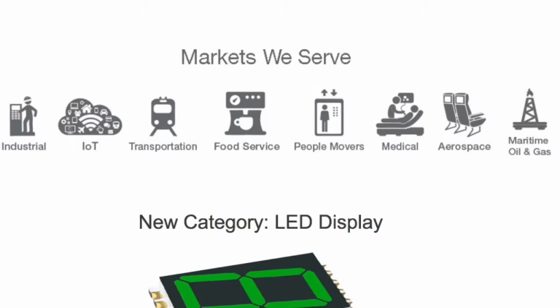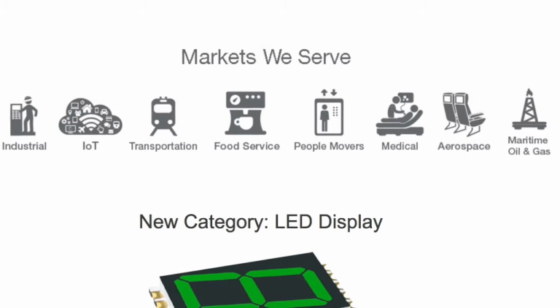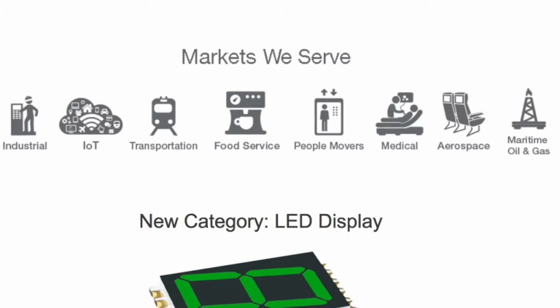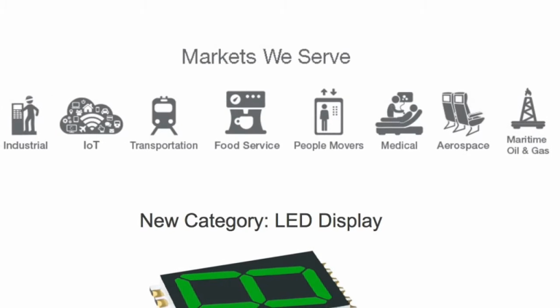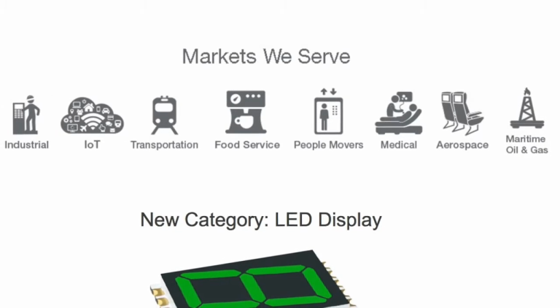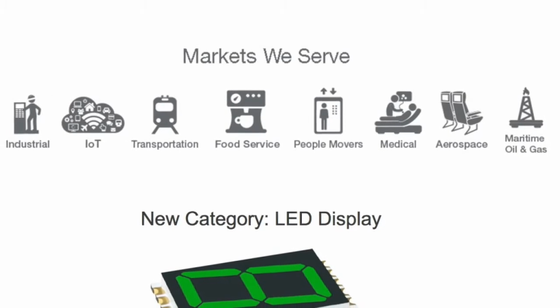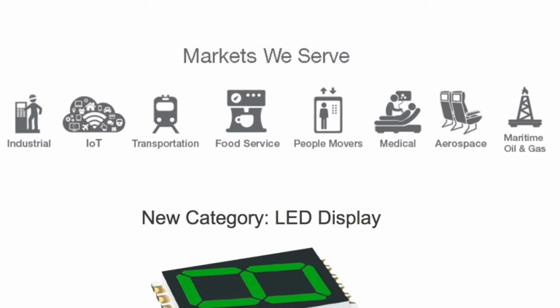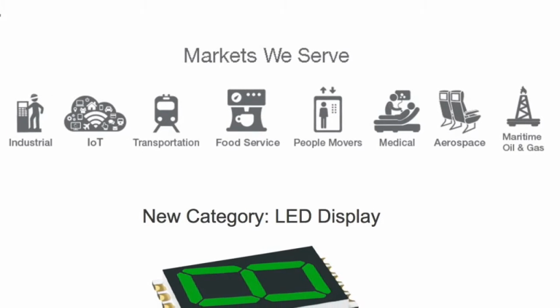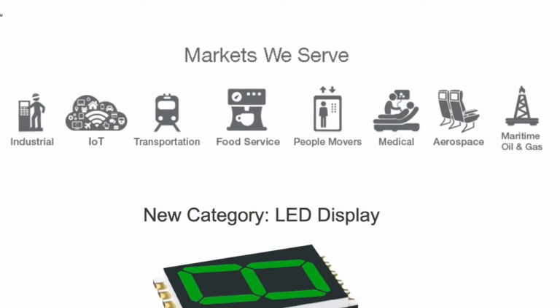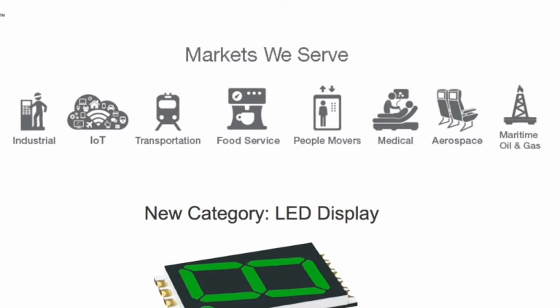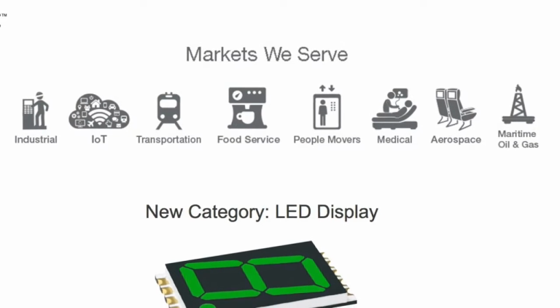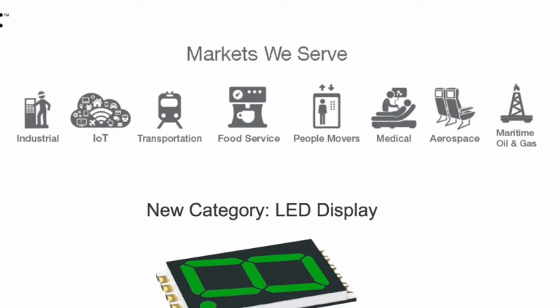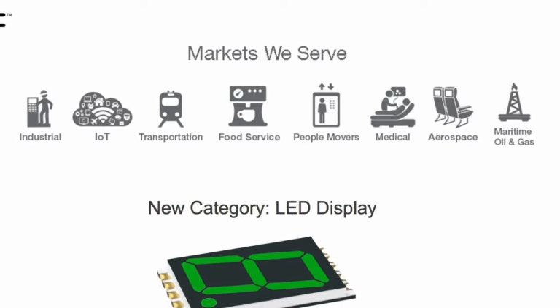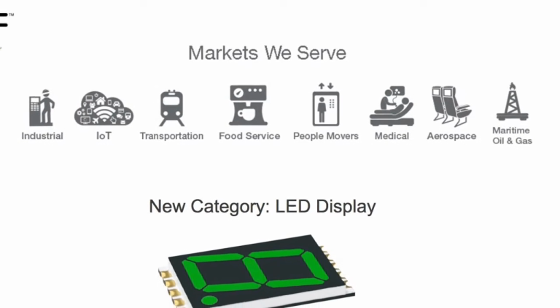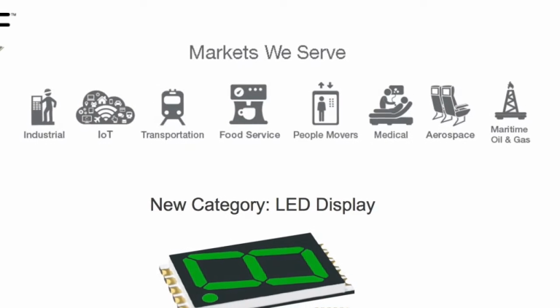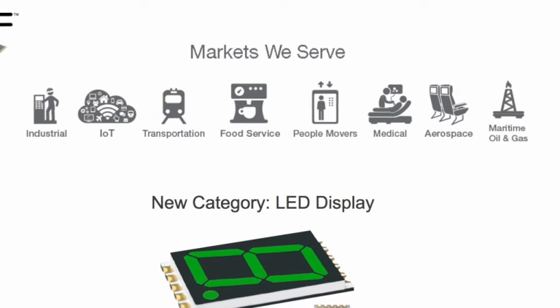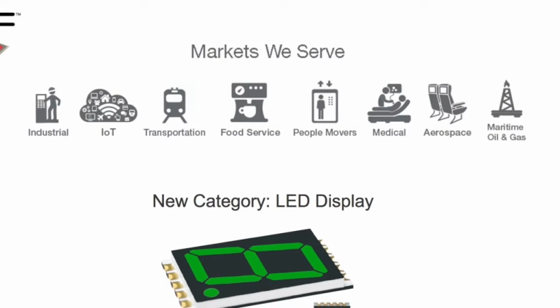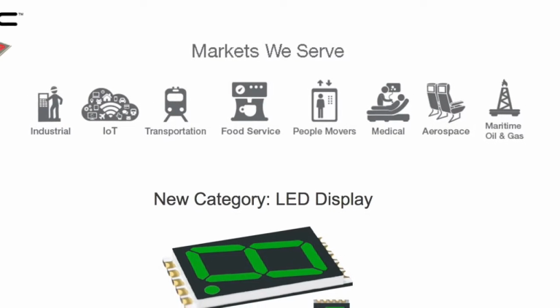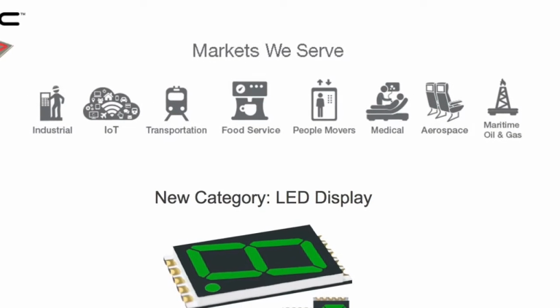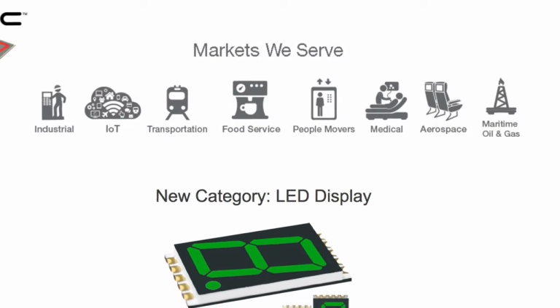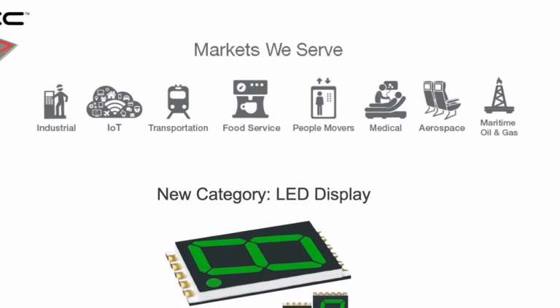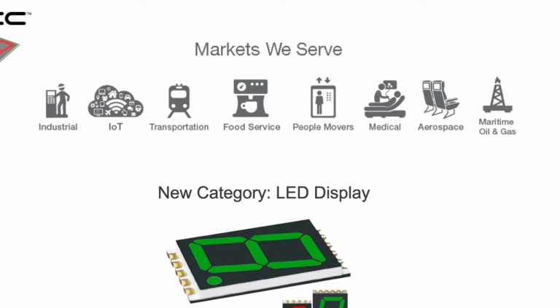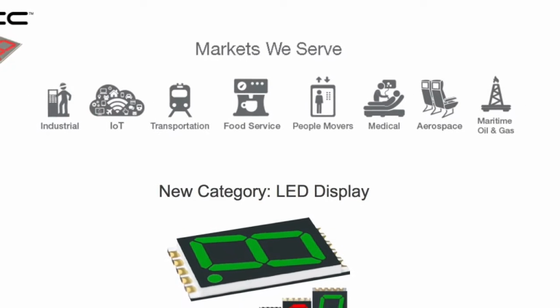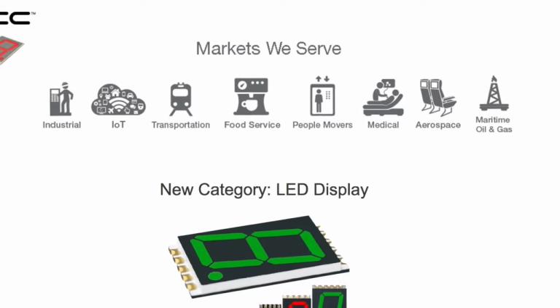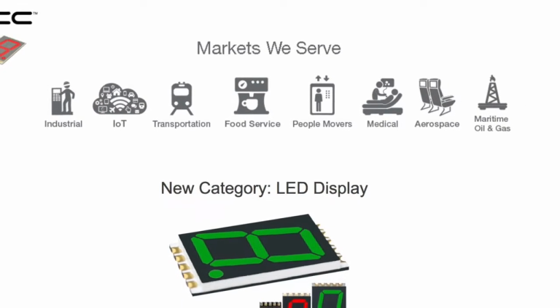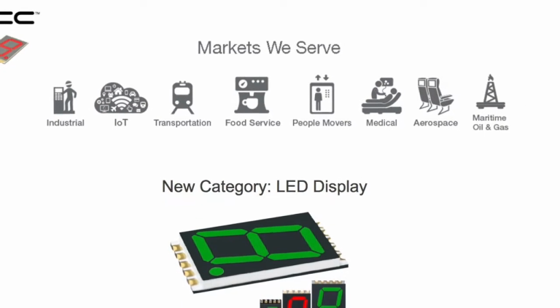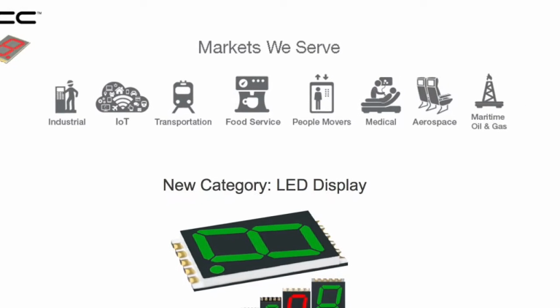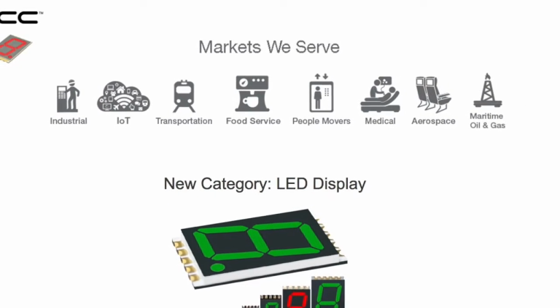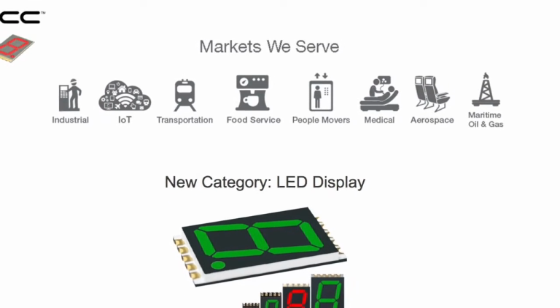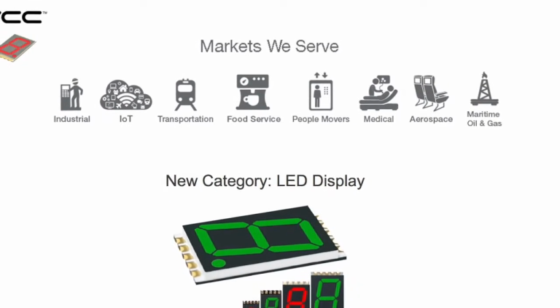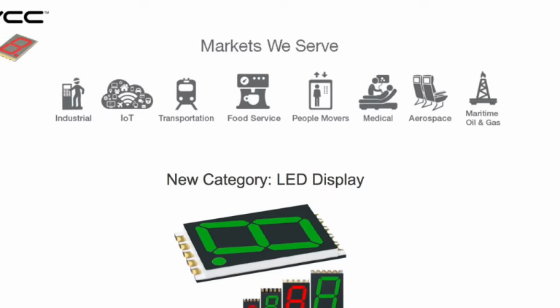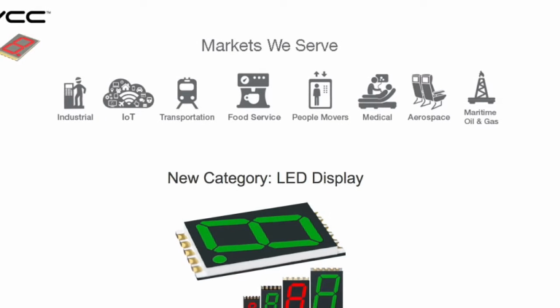With the introduction of the DSM Series, VCC is entering a new category of LED displays.